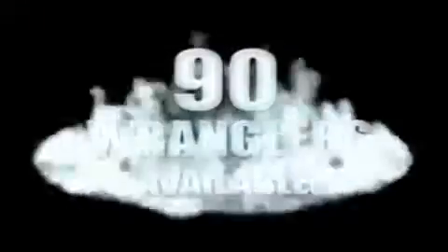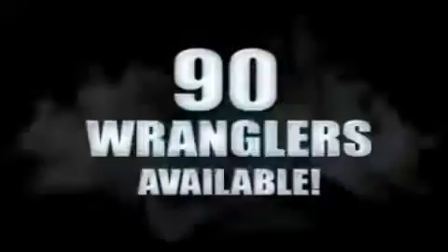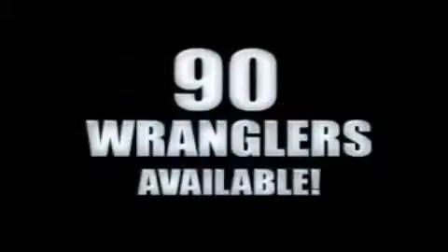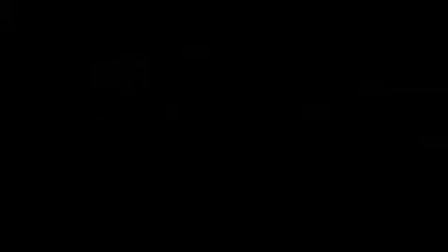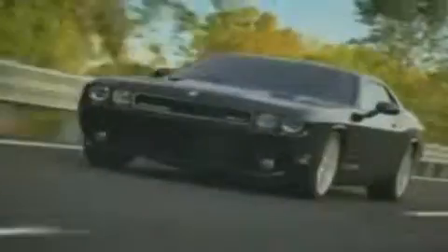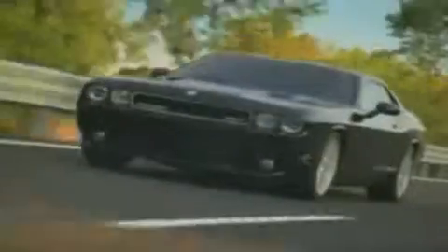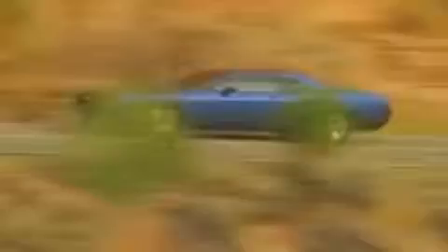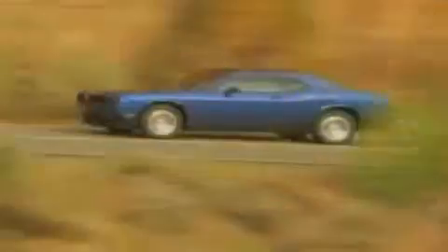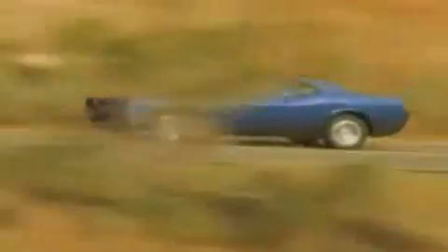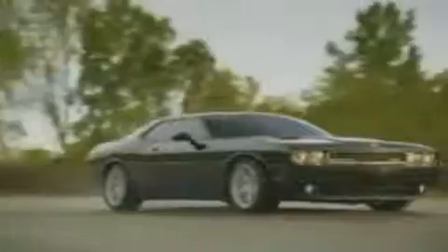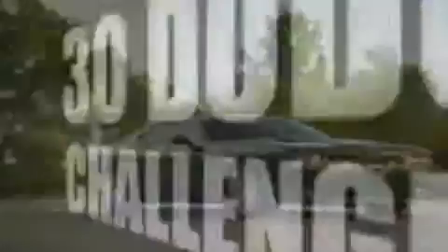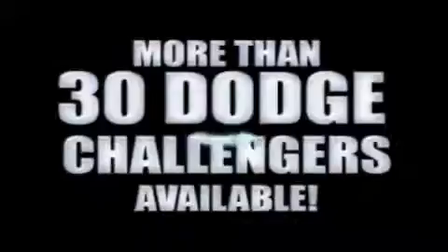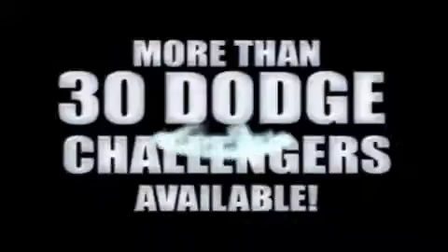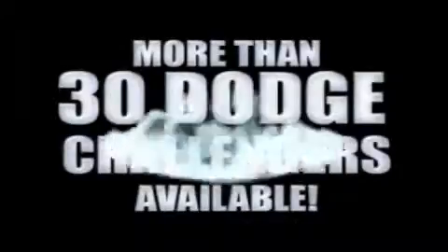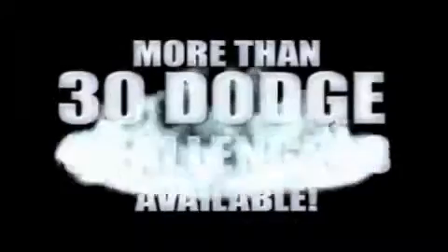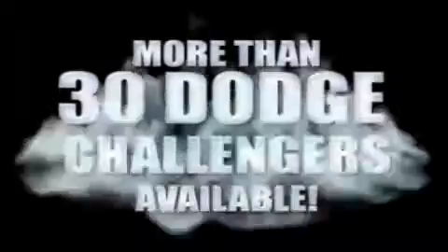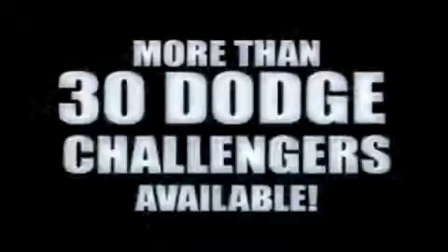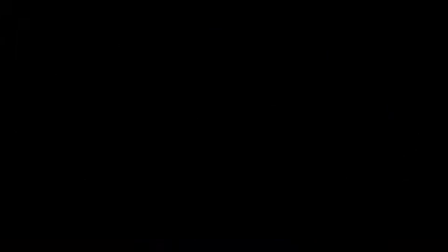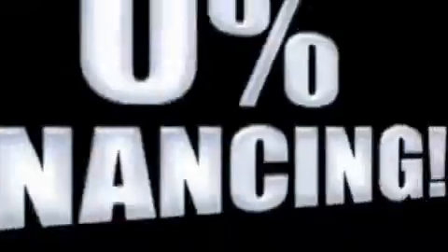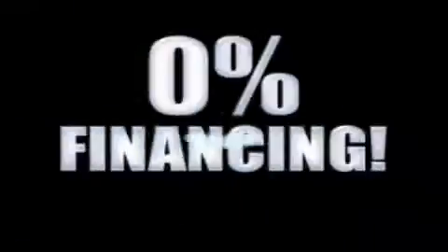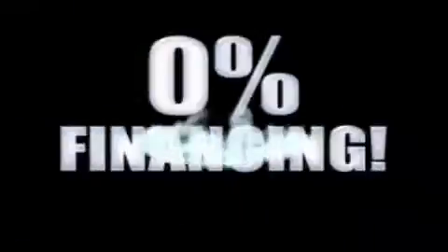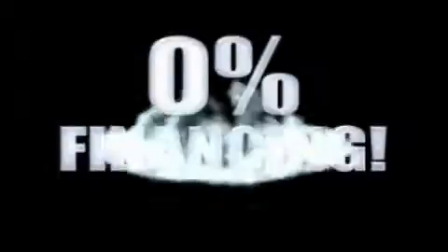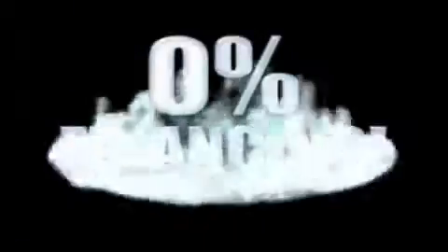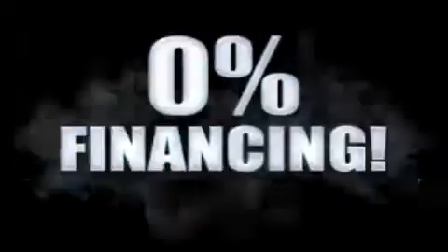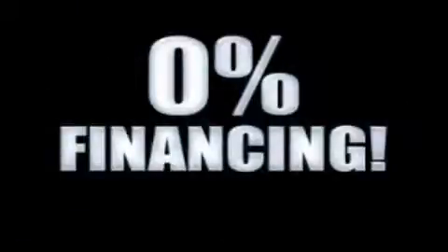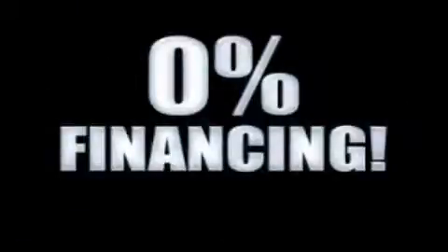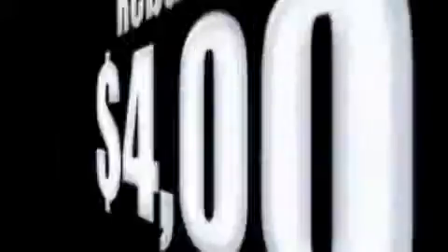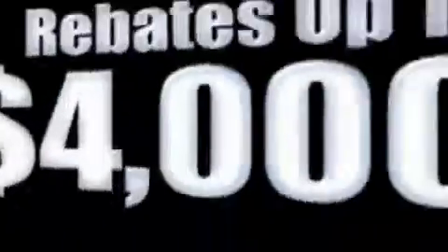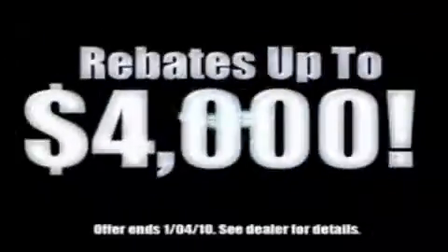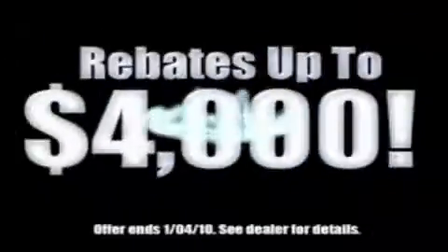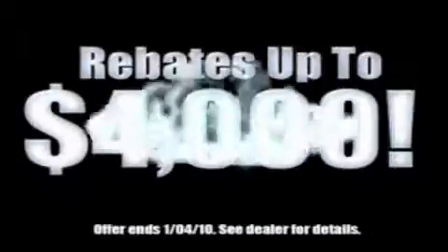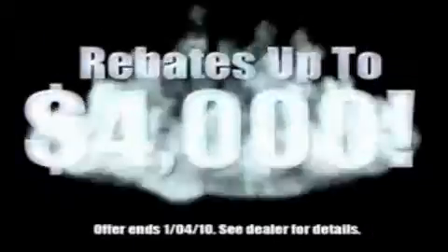We're so big, we've got over 30 Dodge Challengers. We've got zero percent financing or get huge immediate rebates.